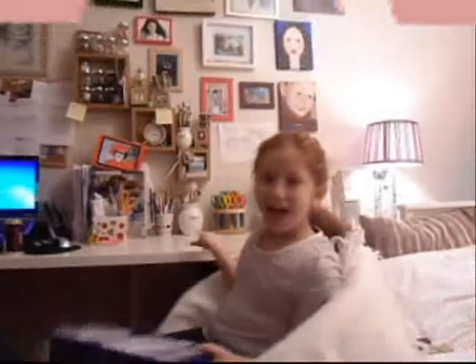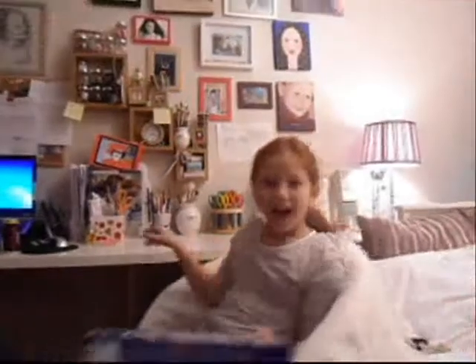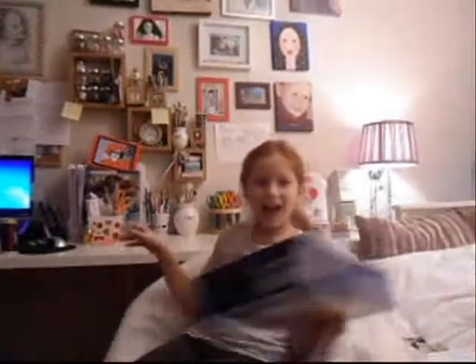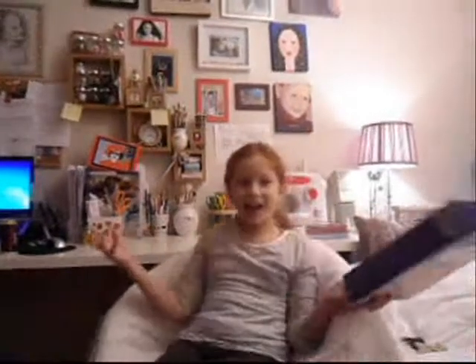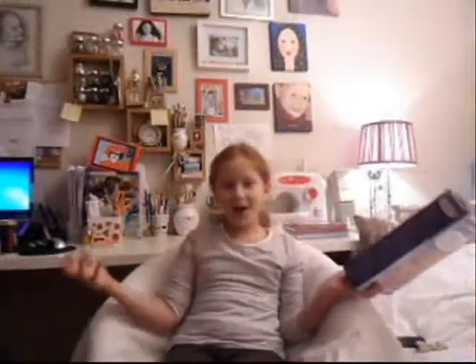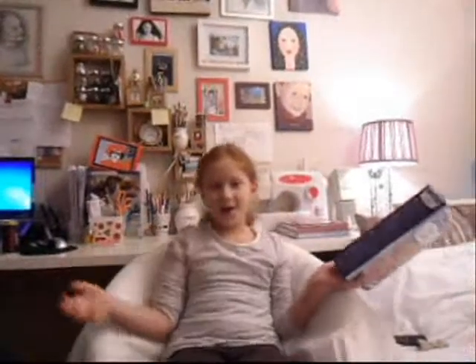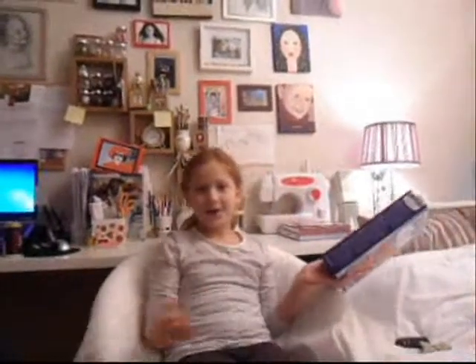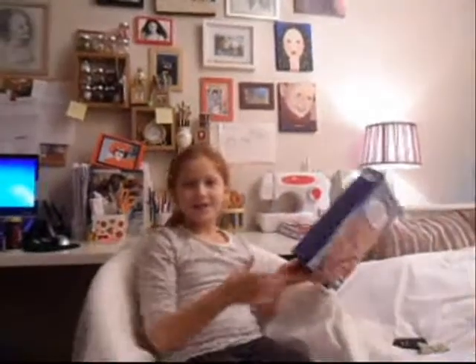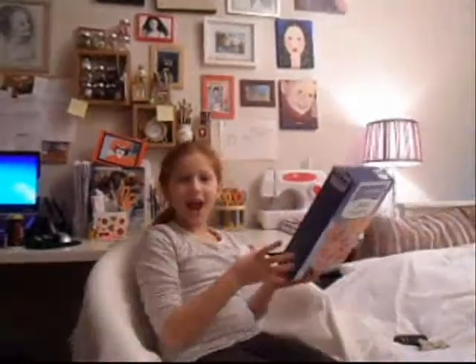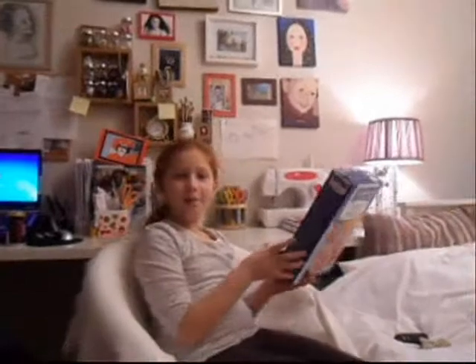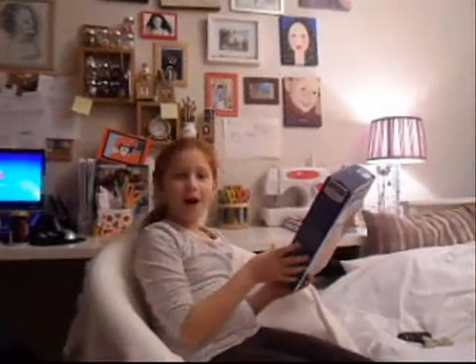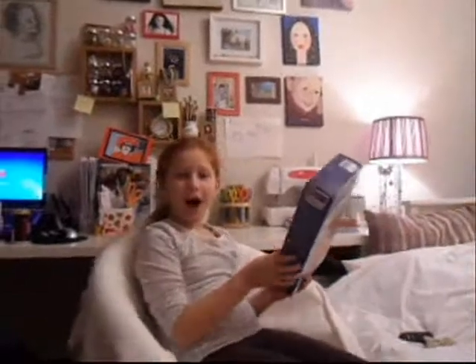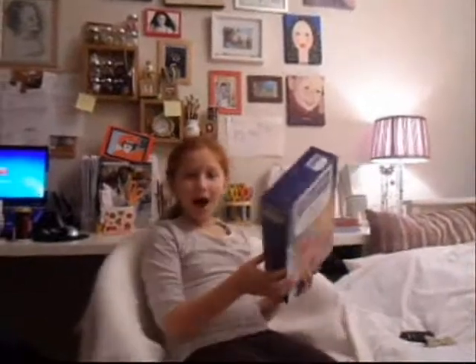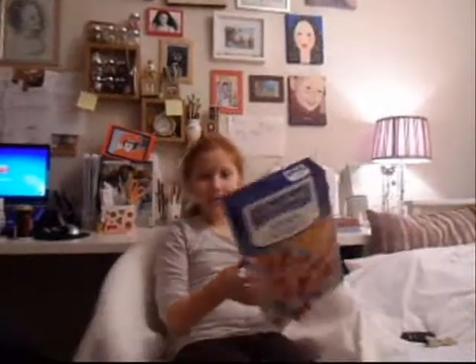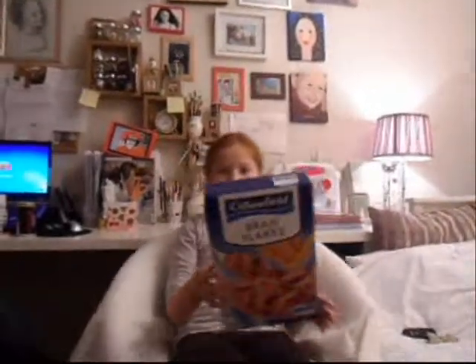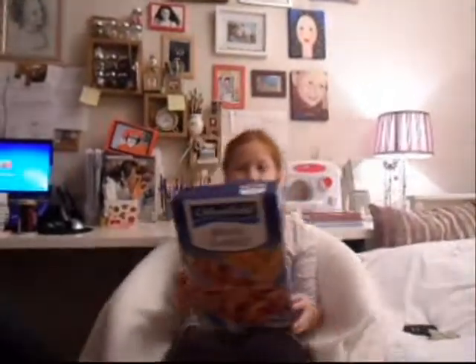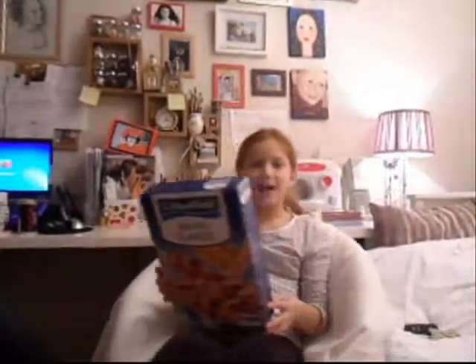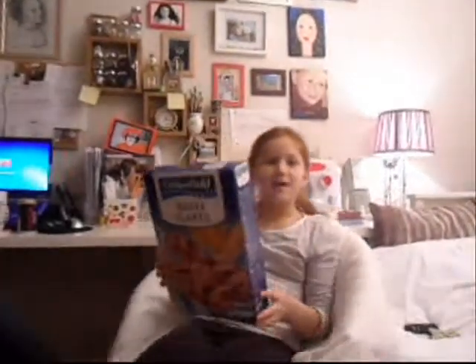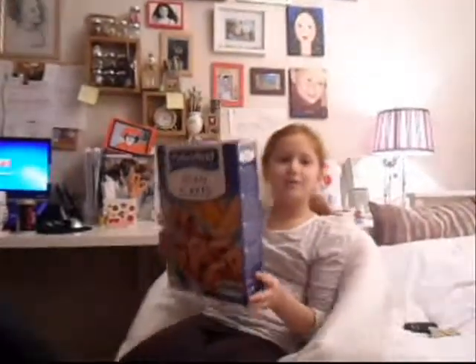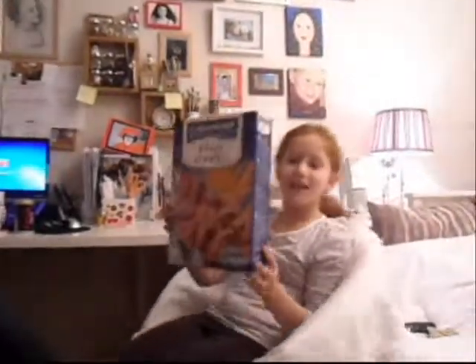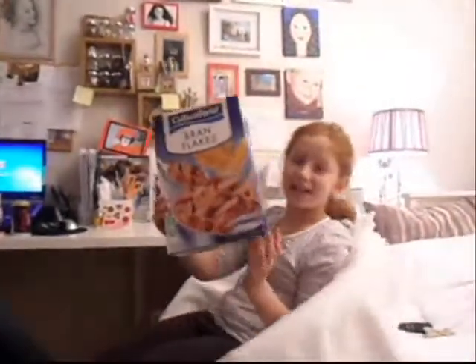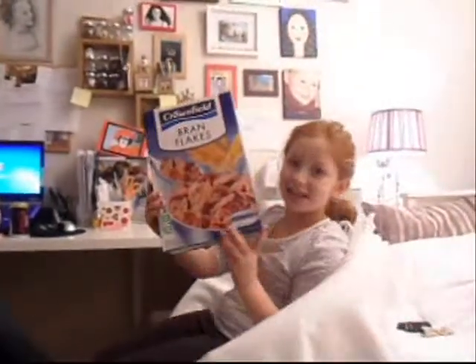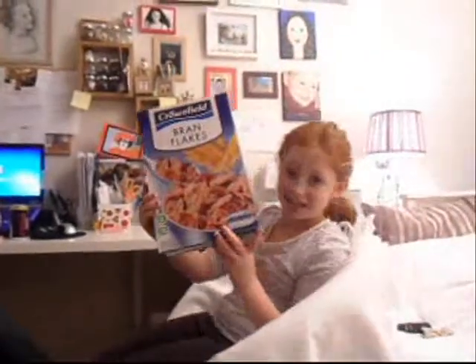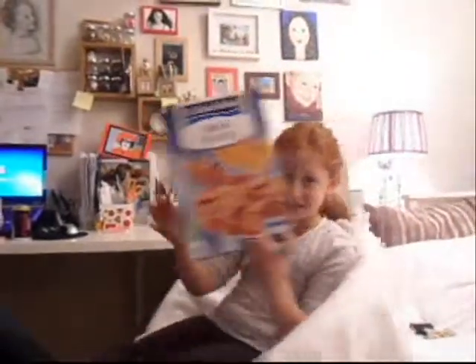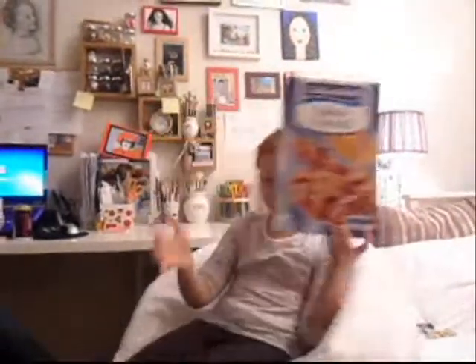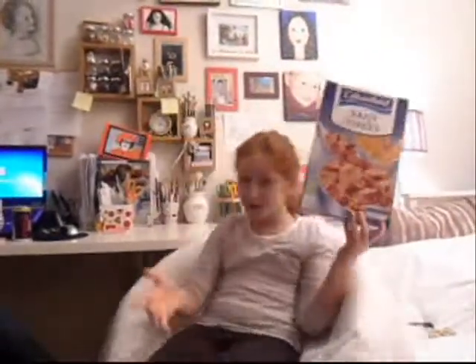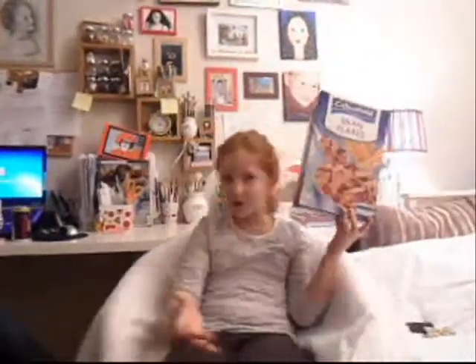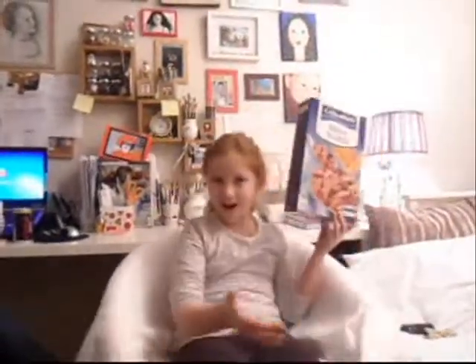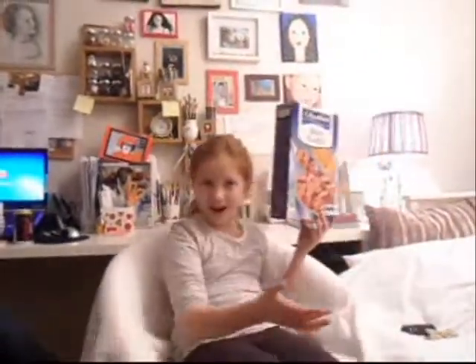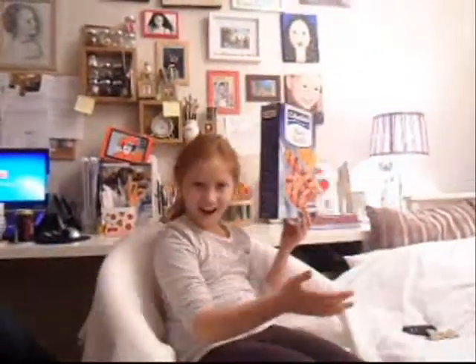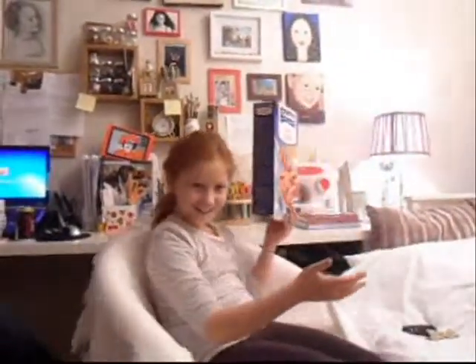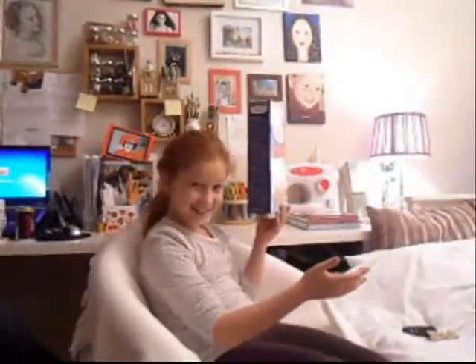Hello! Today I will be recycling a cereal box.